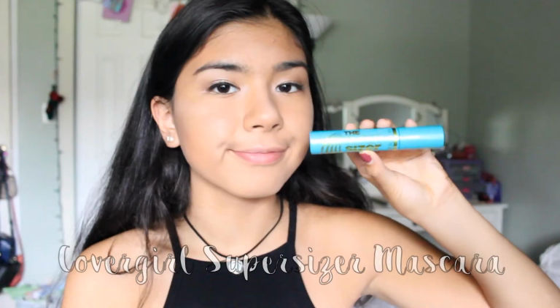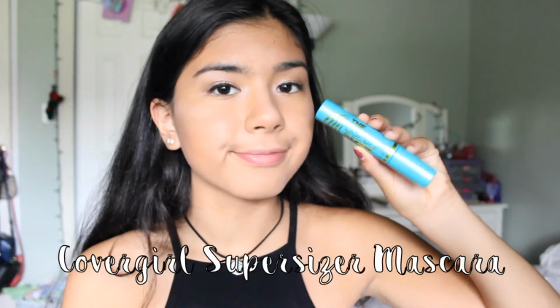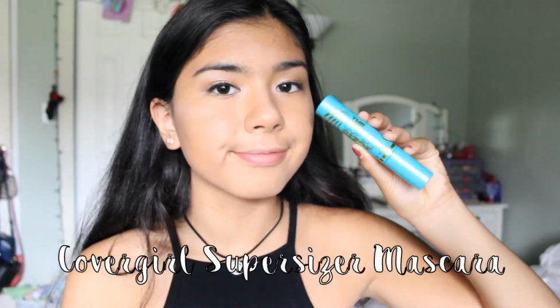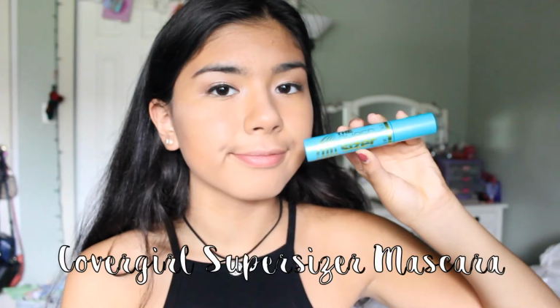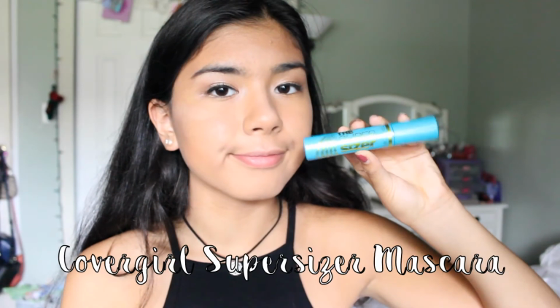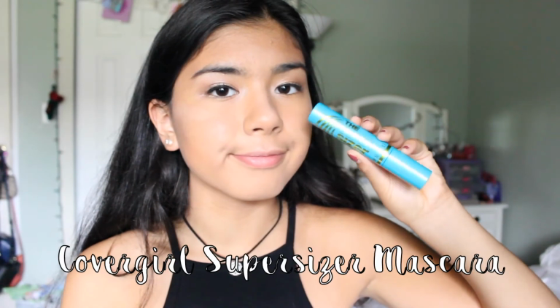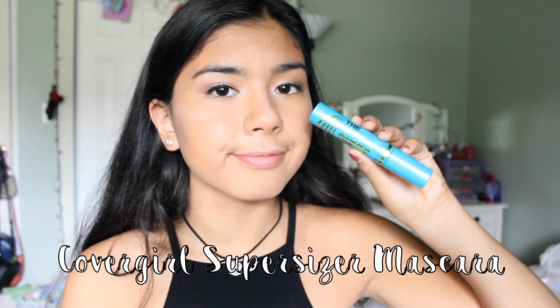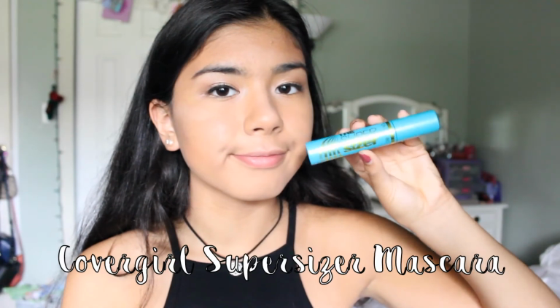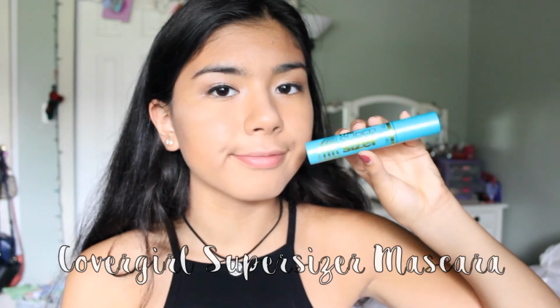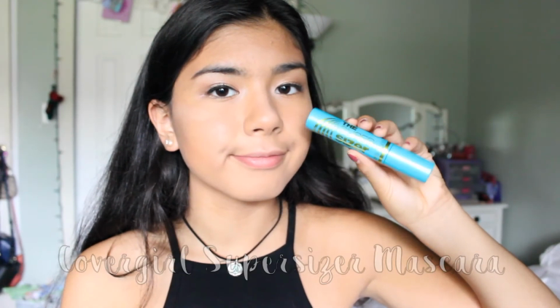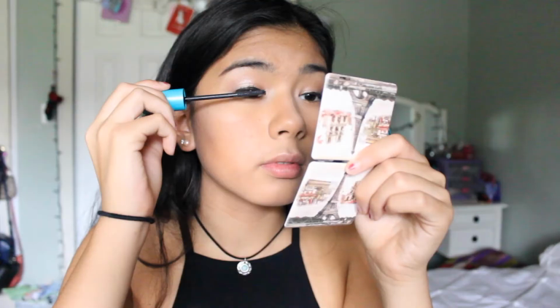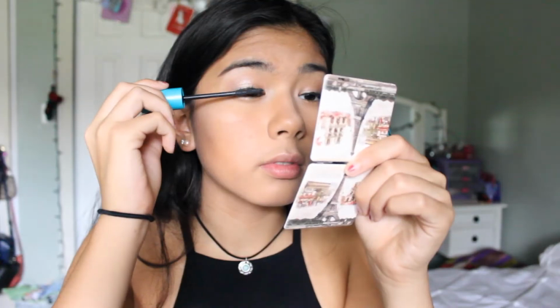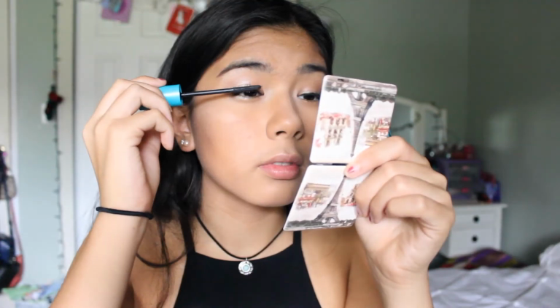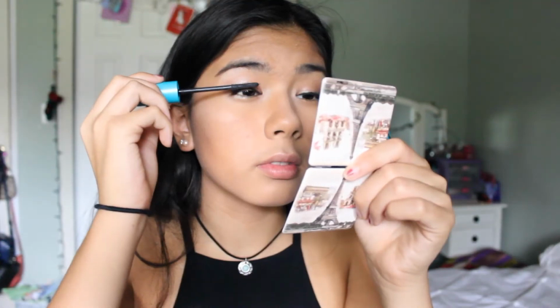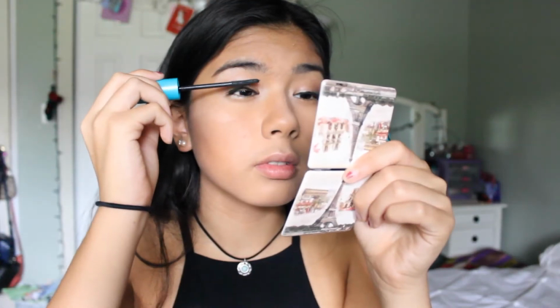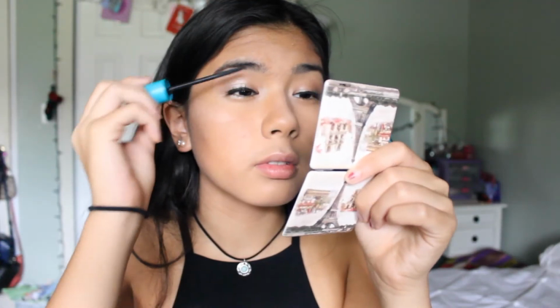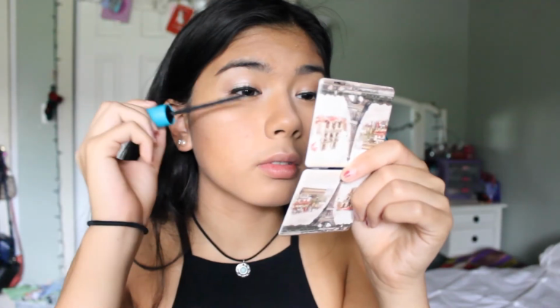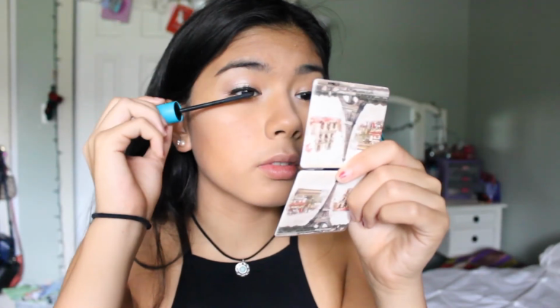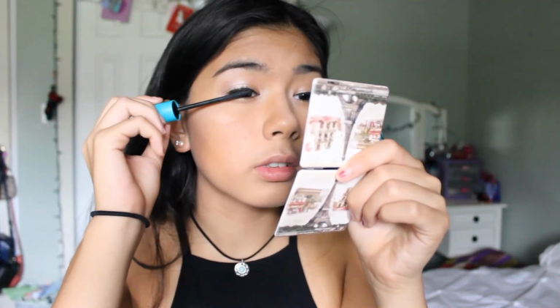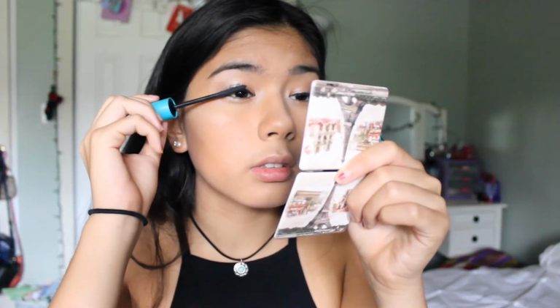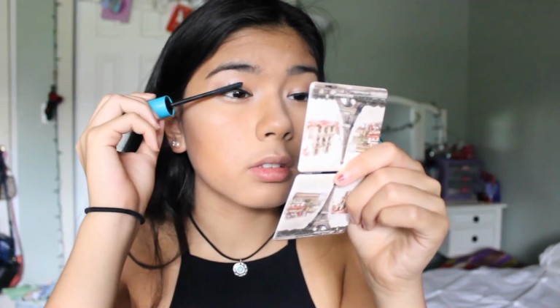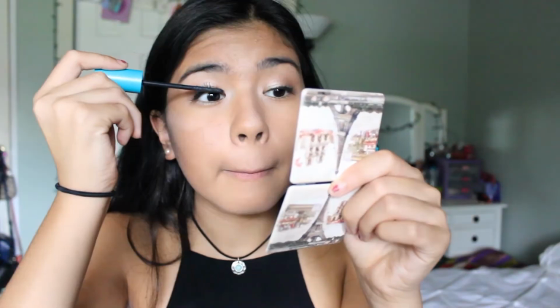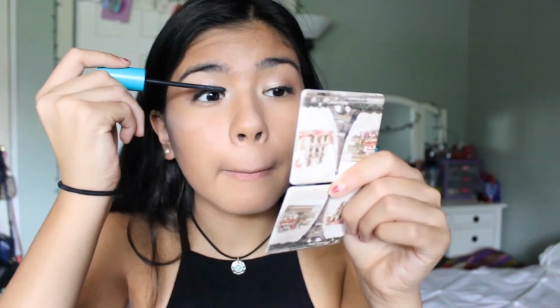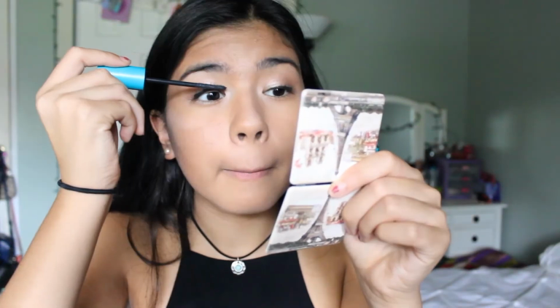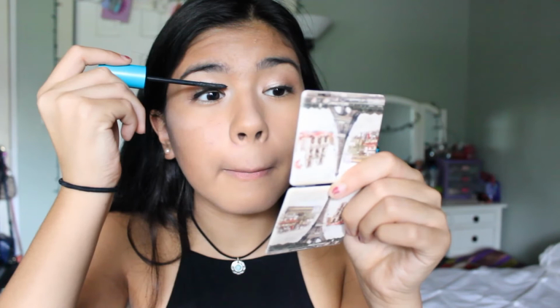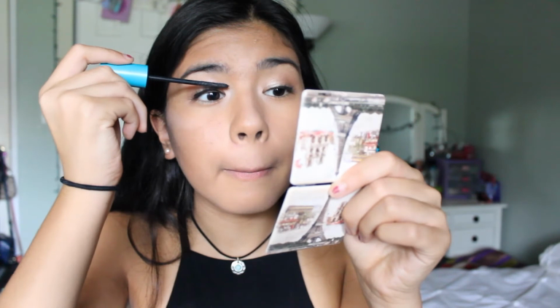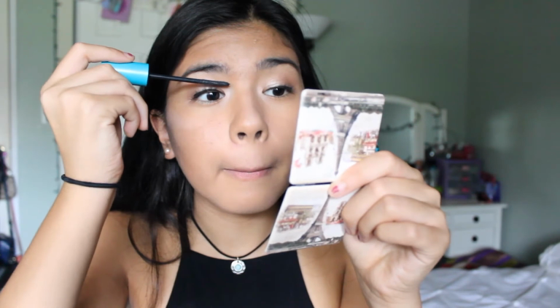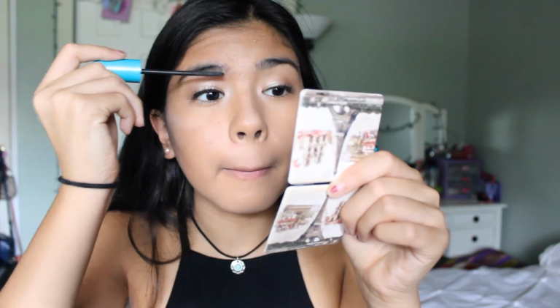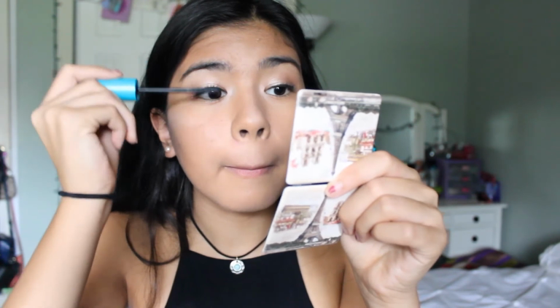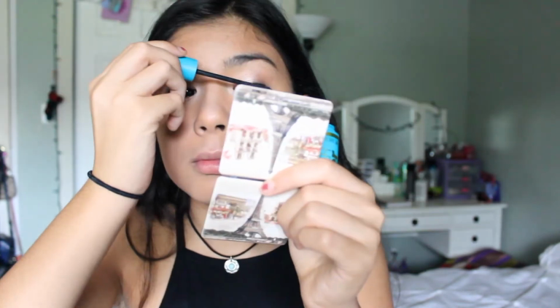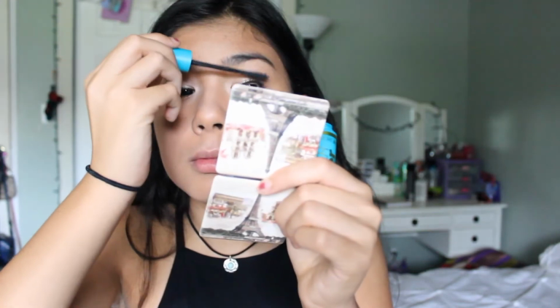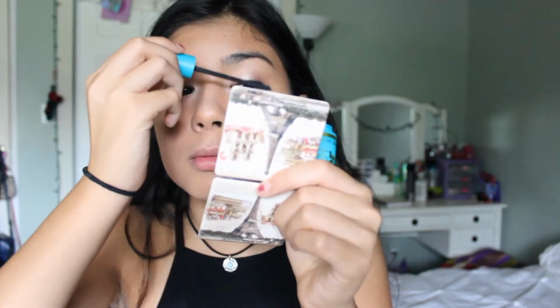Then I'll be taking my CoverGirl Super Sizer Mascara and applying that to my top and lower lashes.